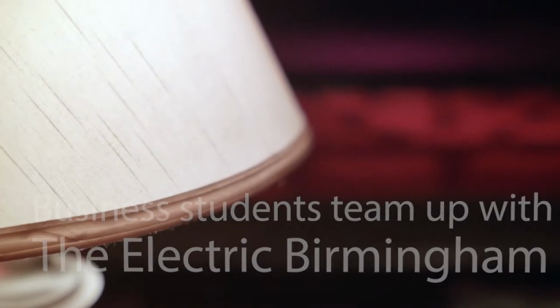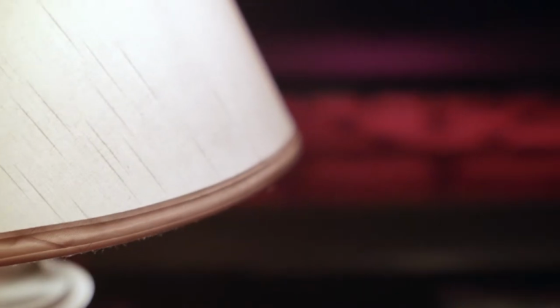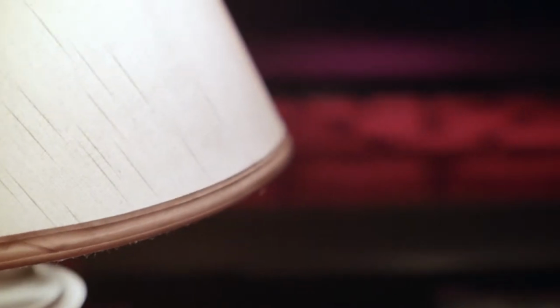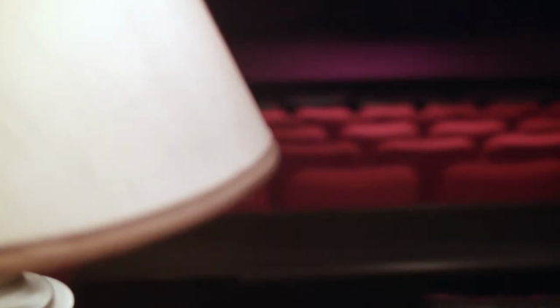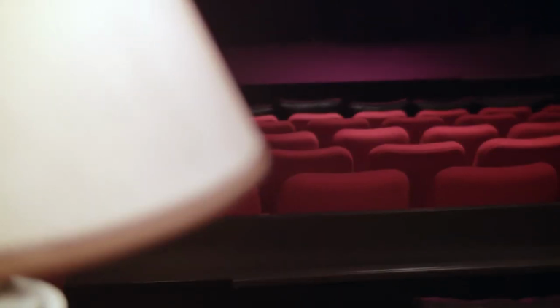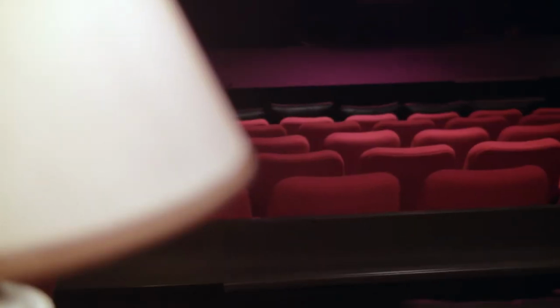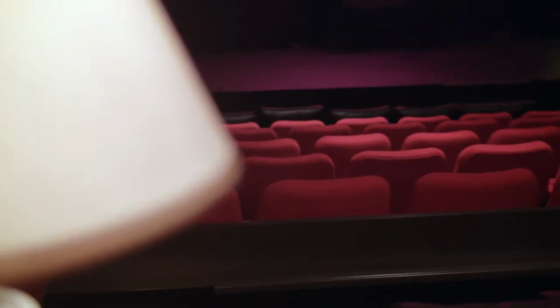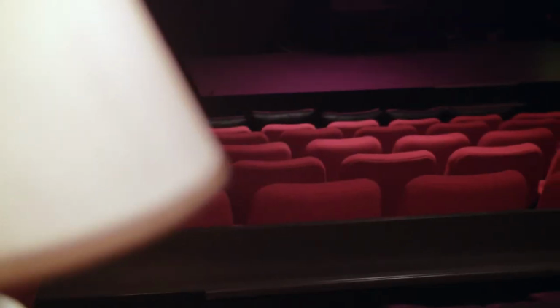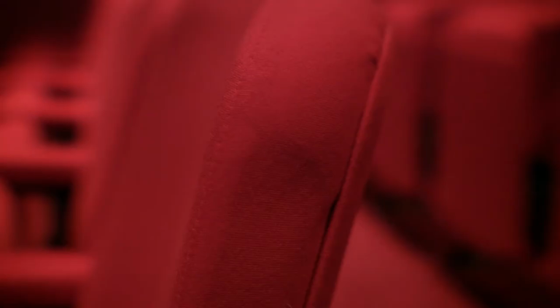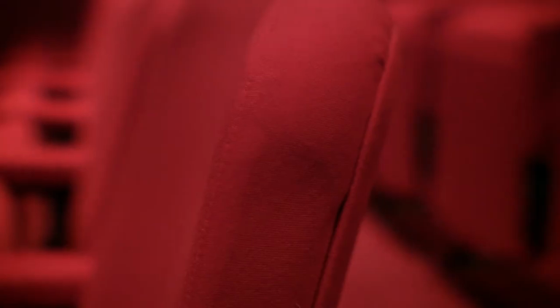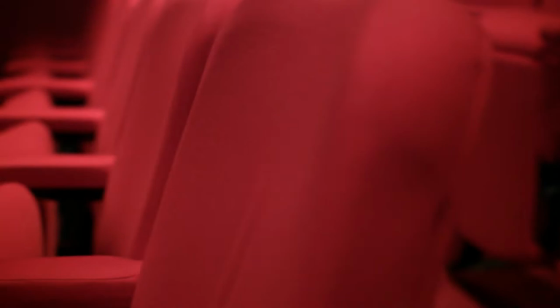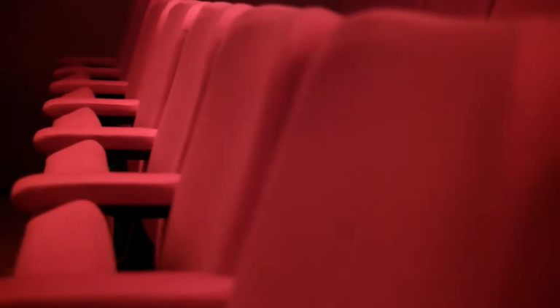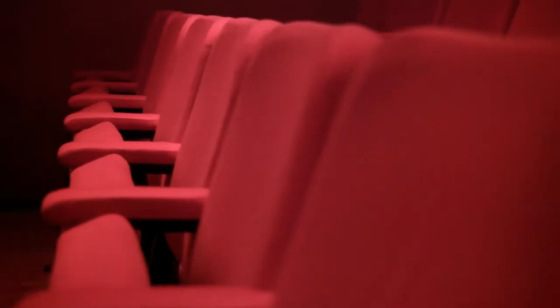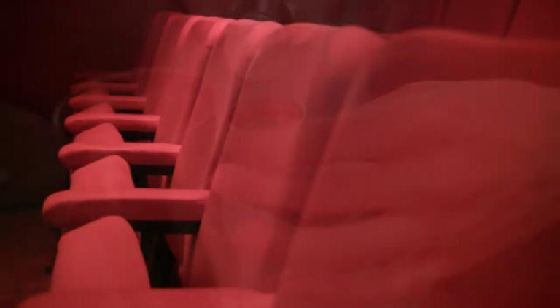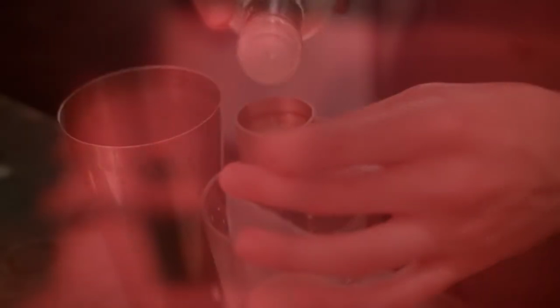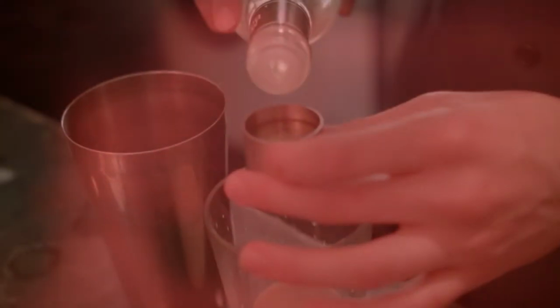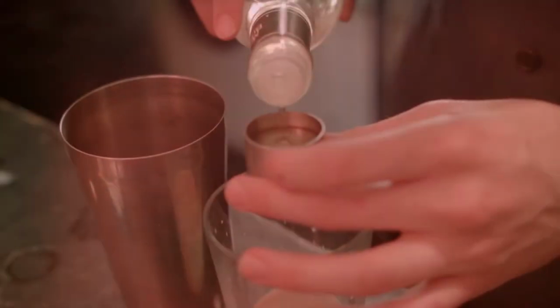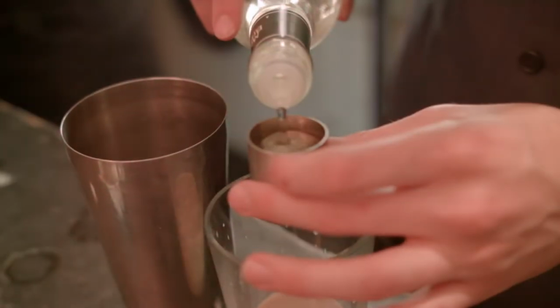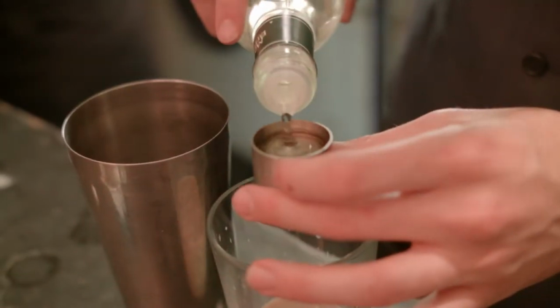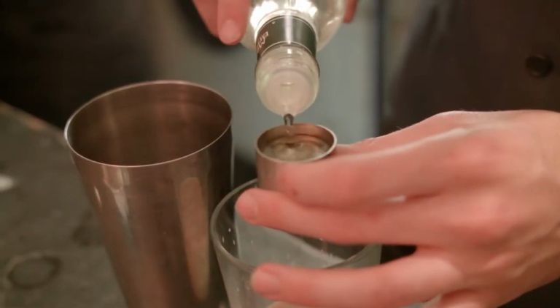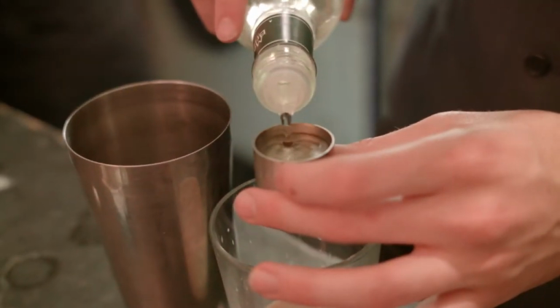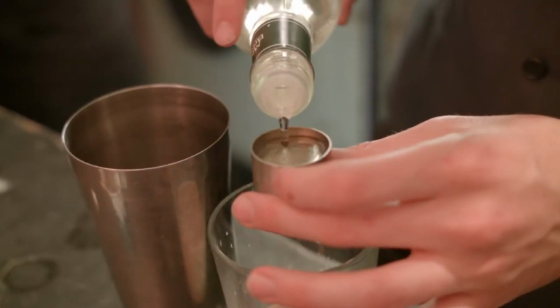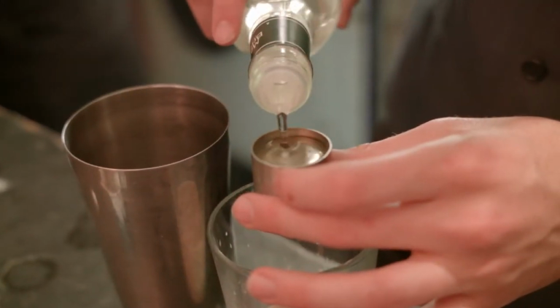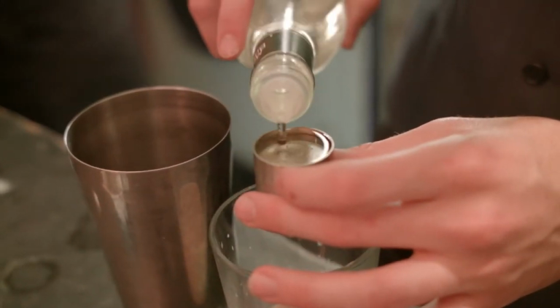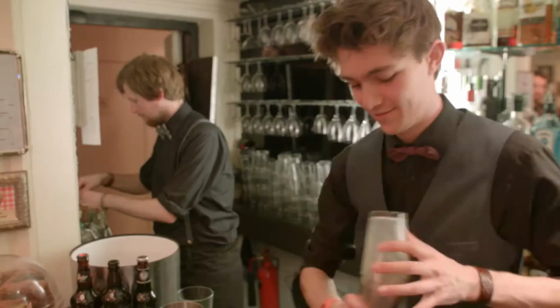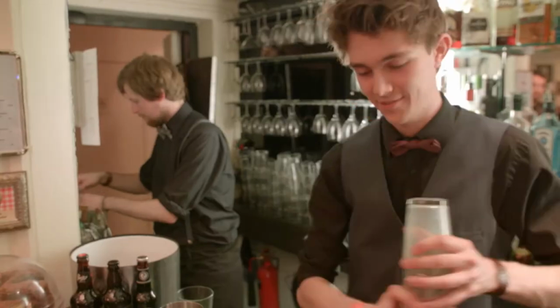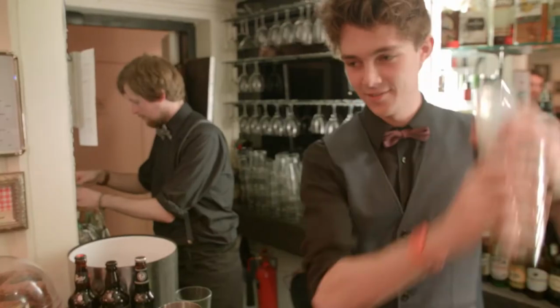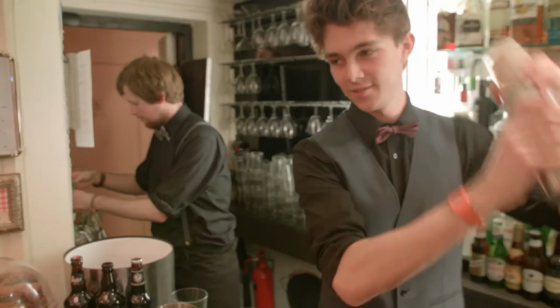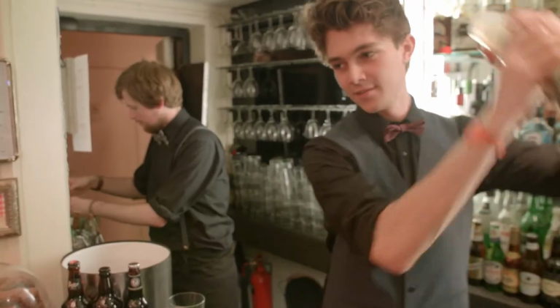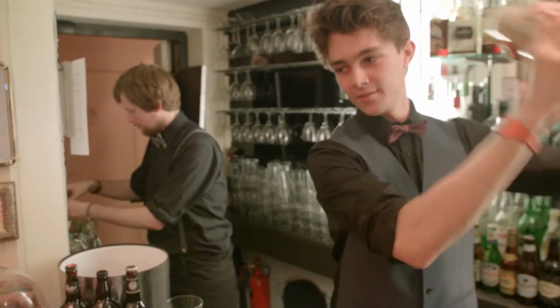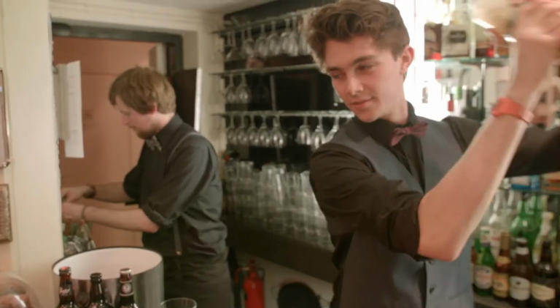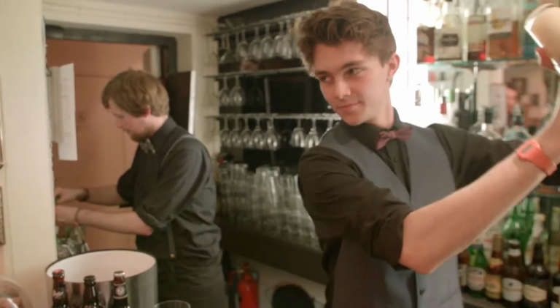The Electric Cinema is a particularly special venue. It's completely unique — it's the oldest working cinema in the UK.